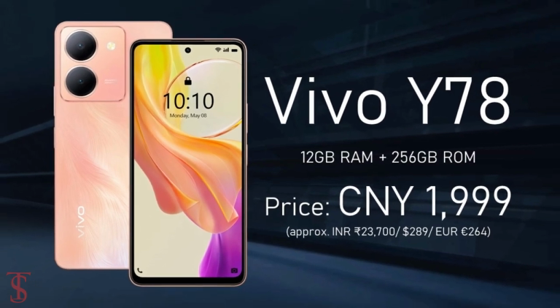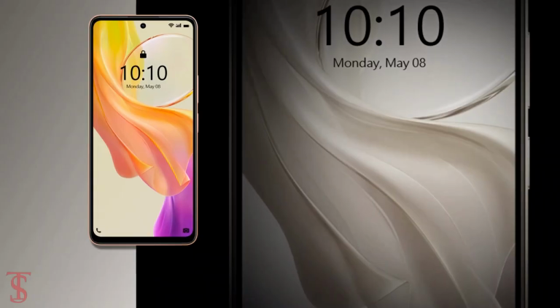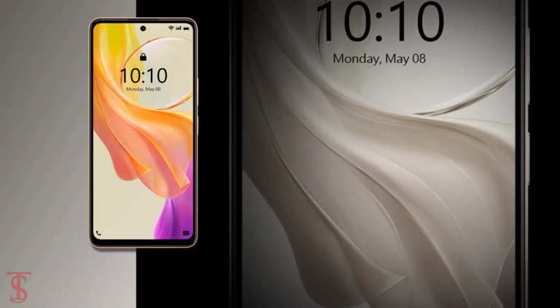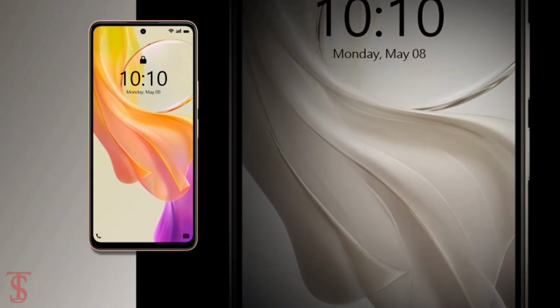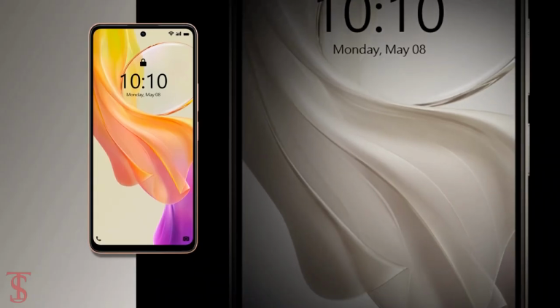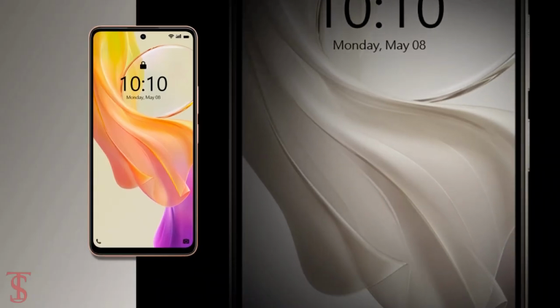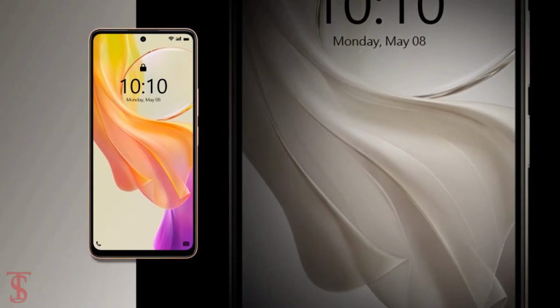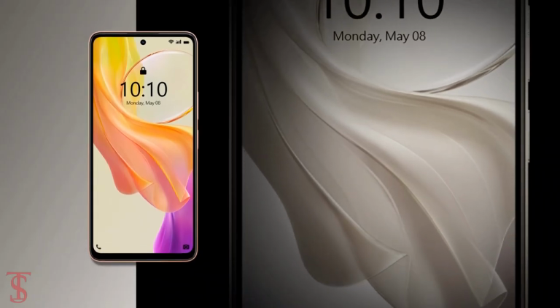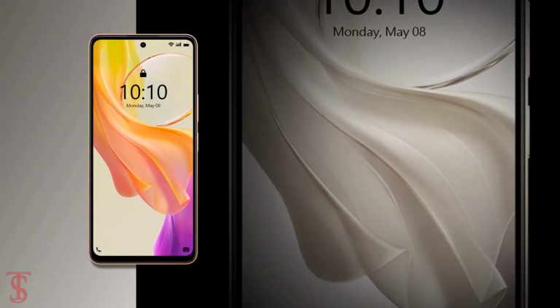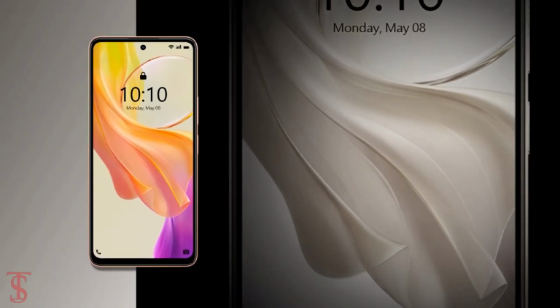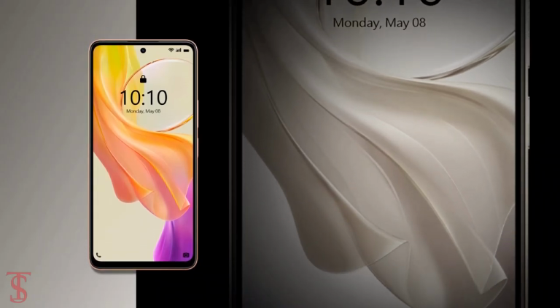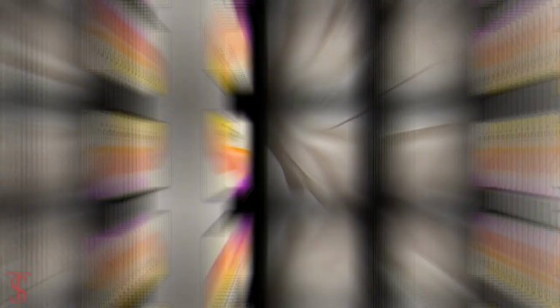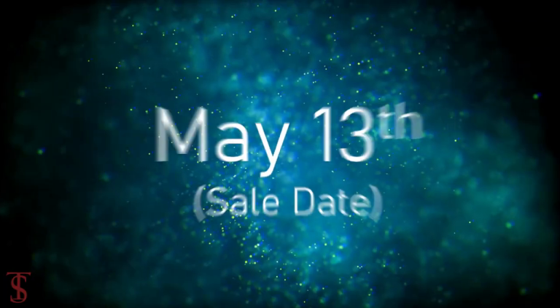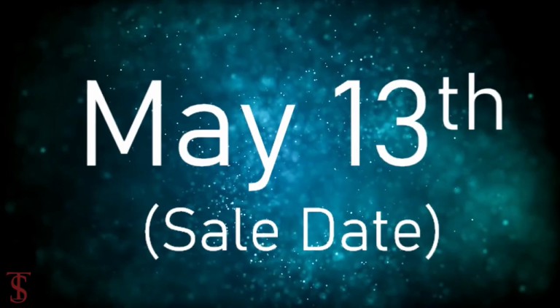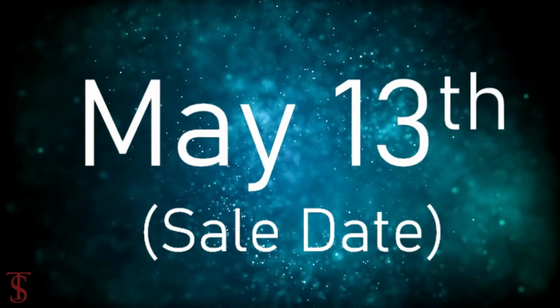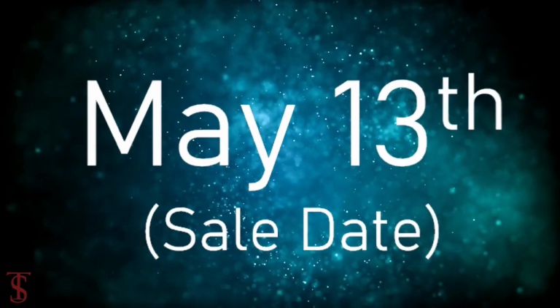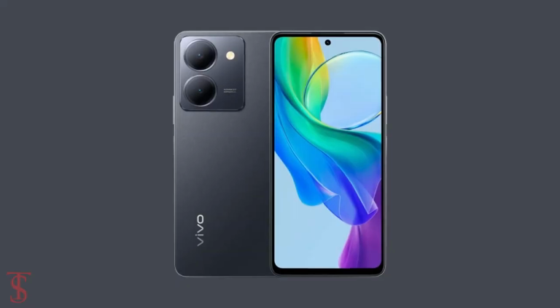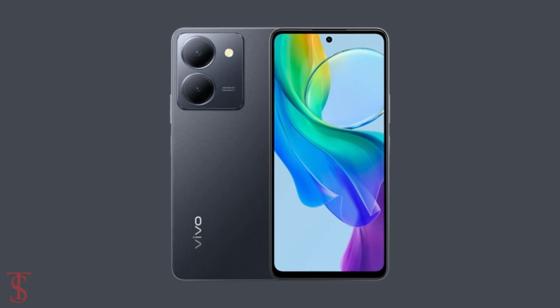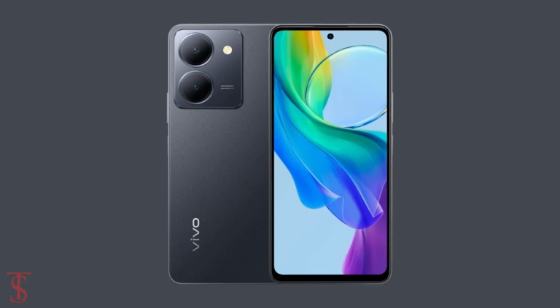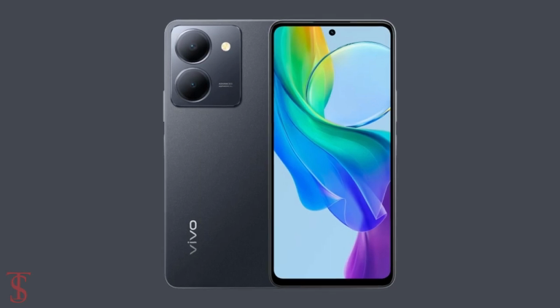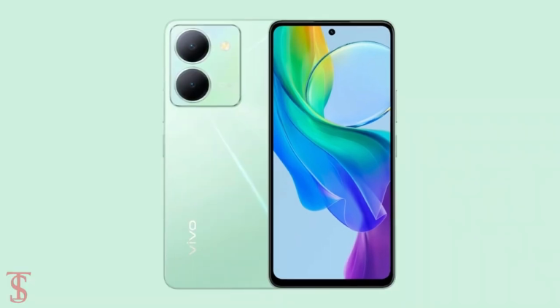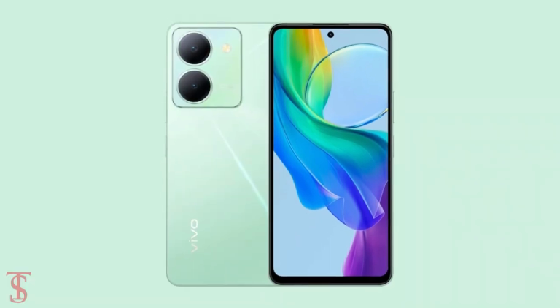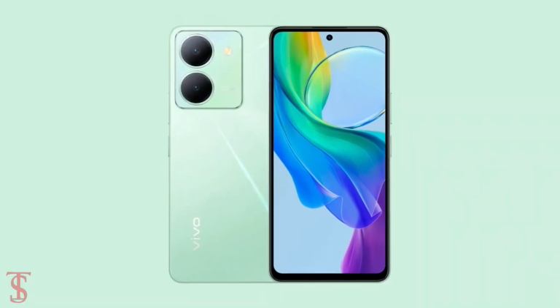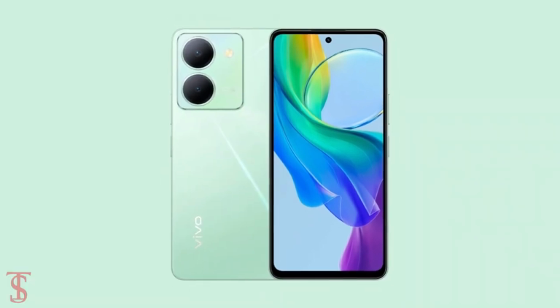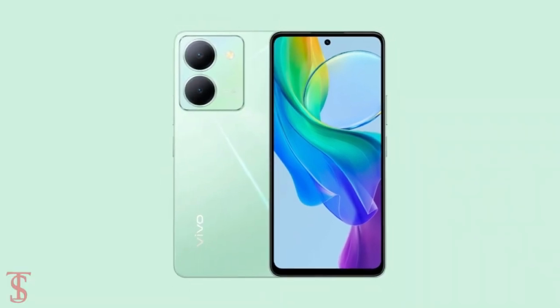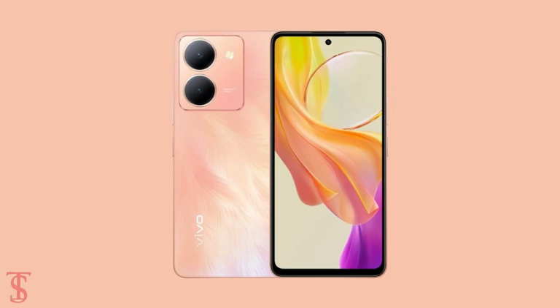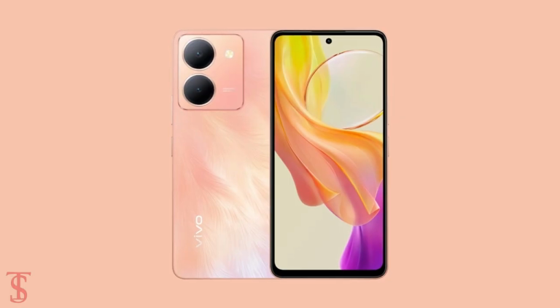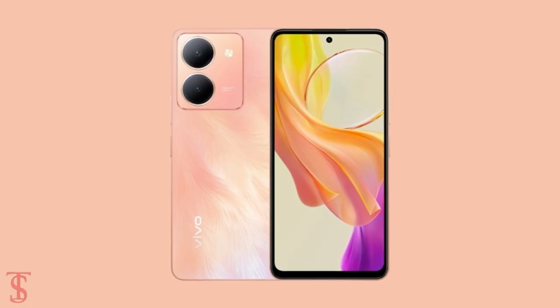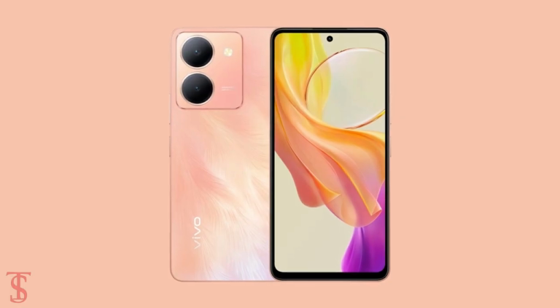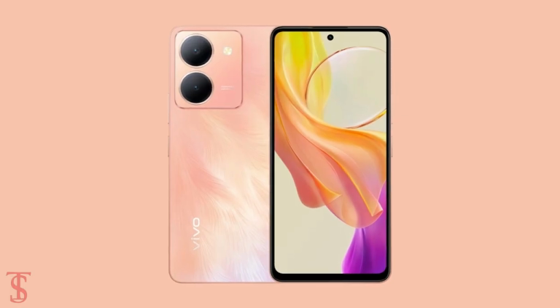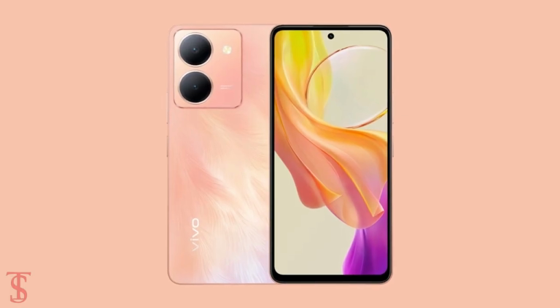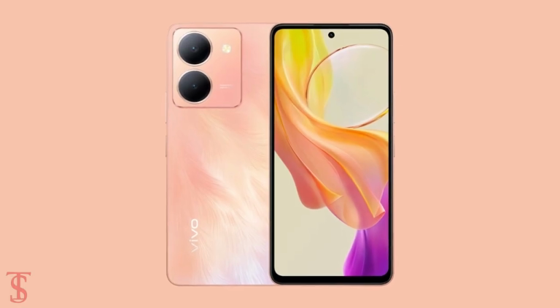This smartphone is set to go on sale in the country starting from May 13 in black, mint green, and orange gold color options.